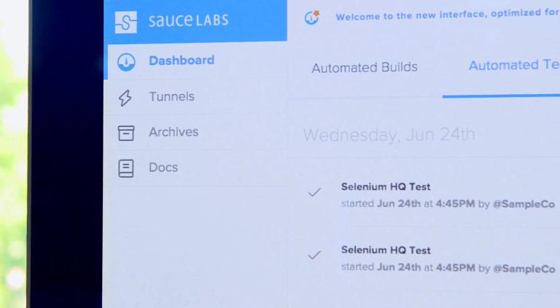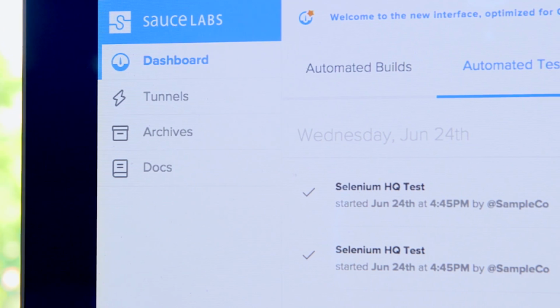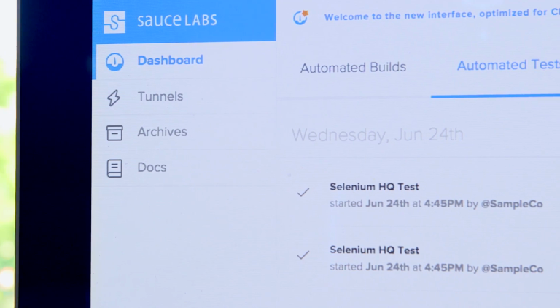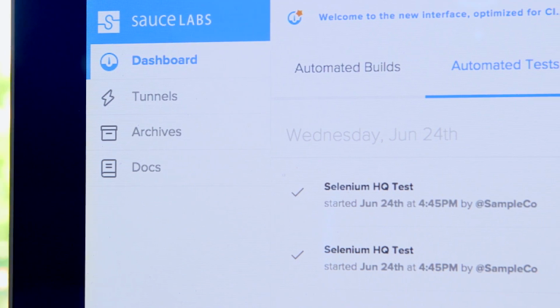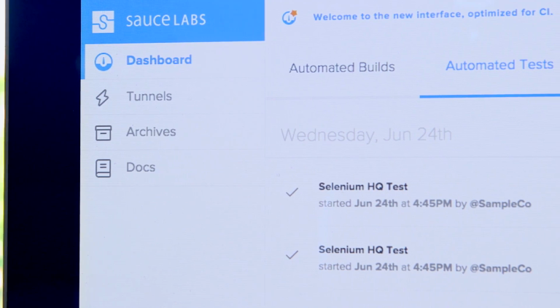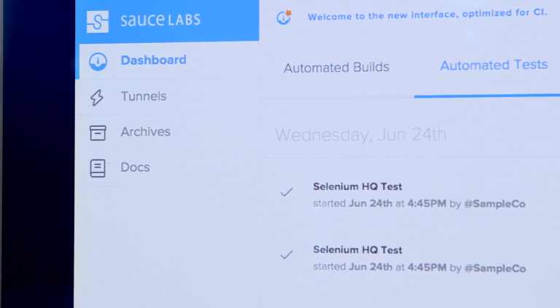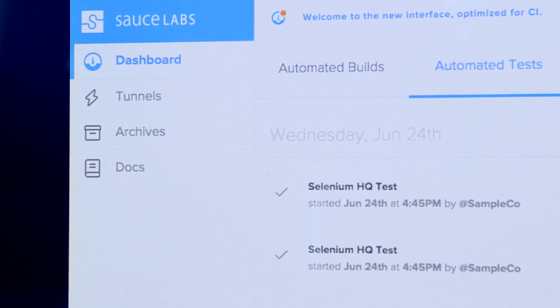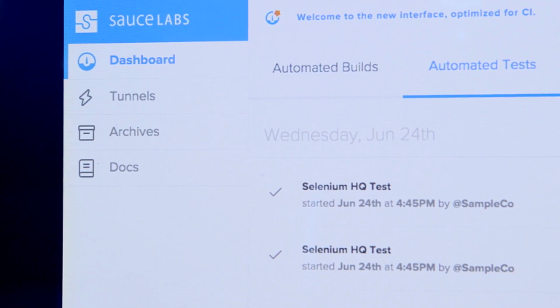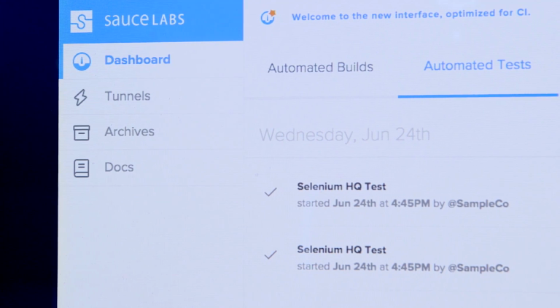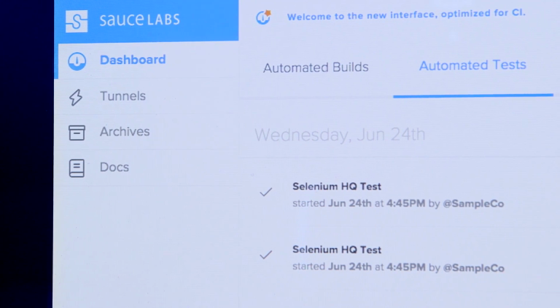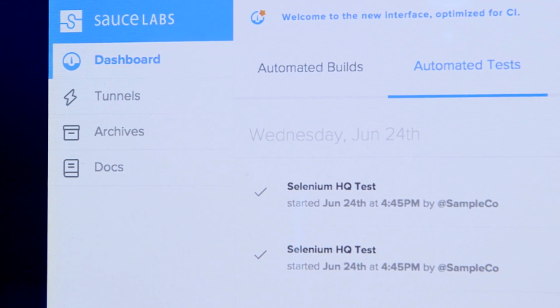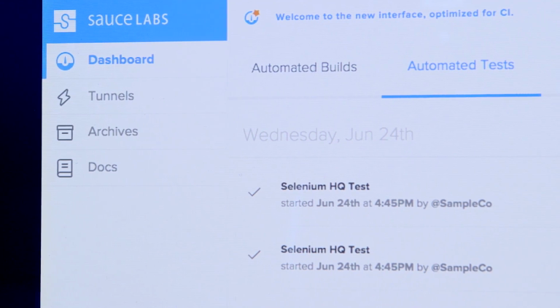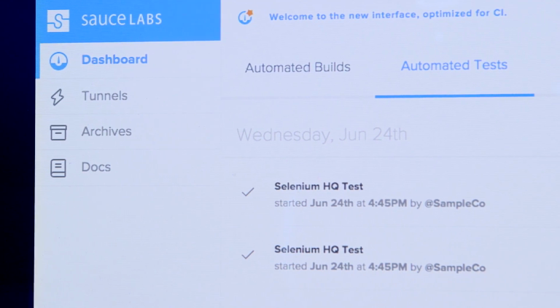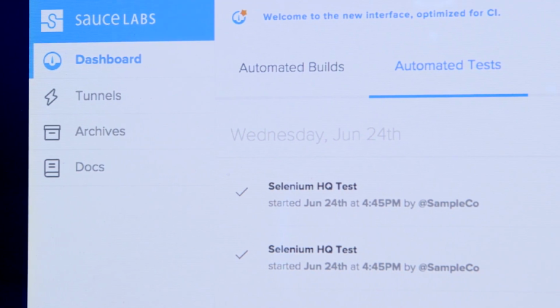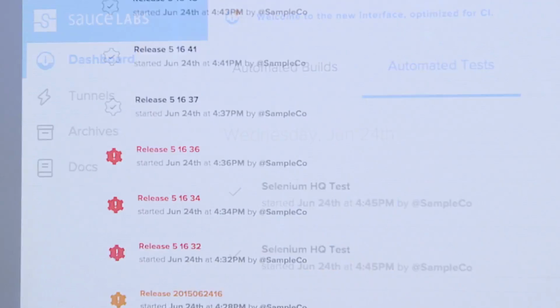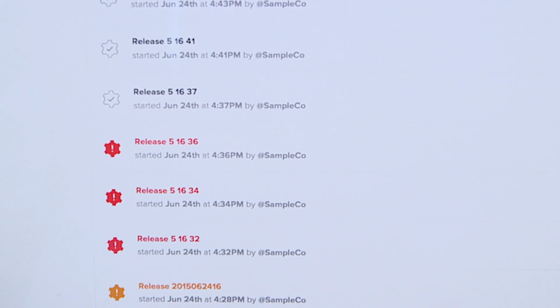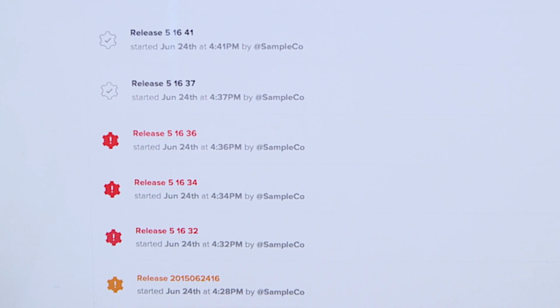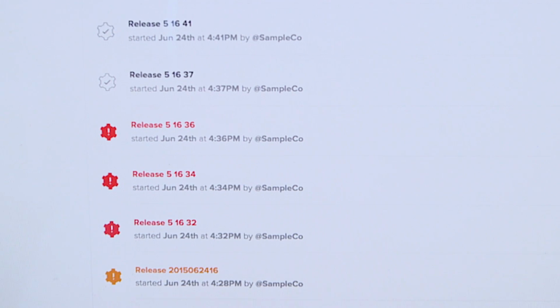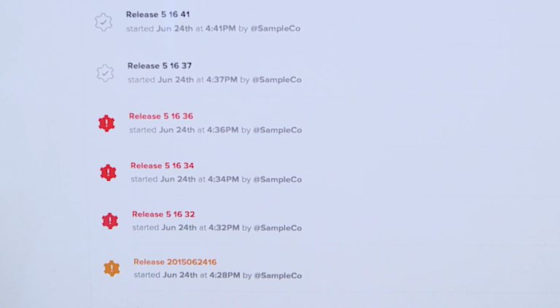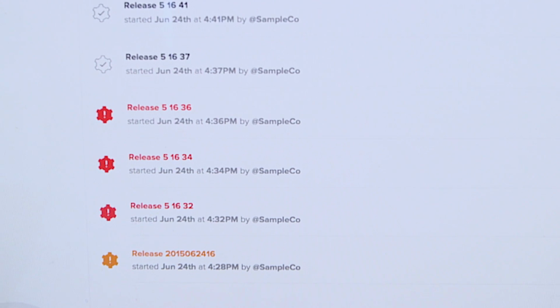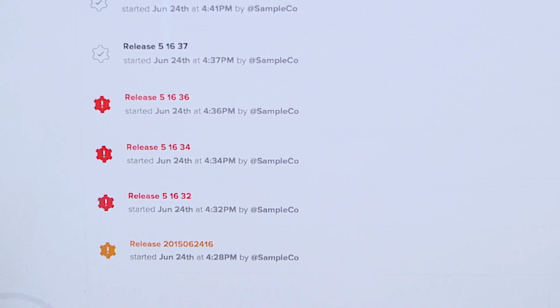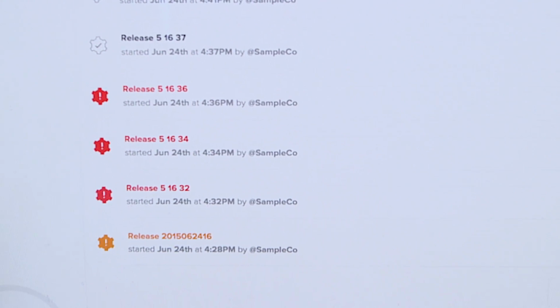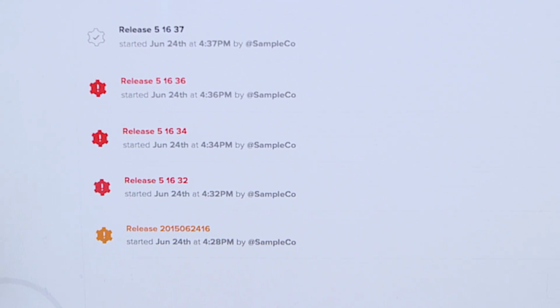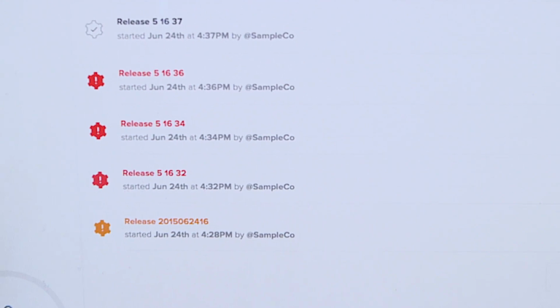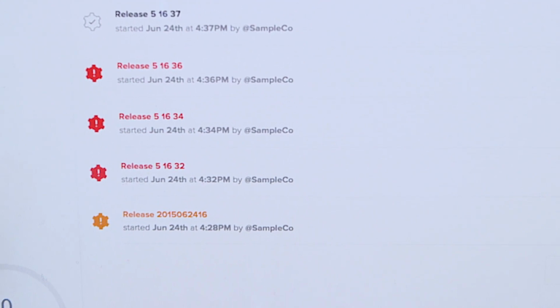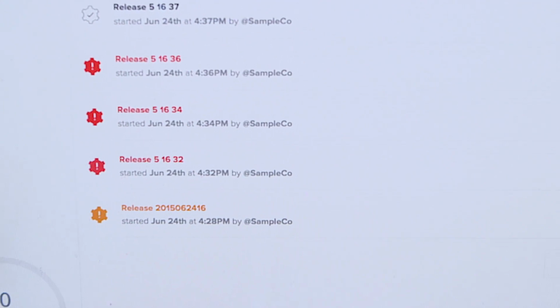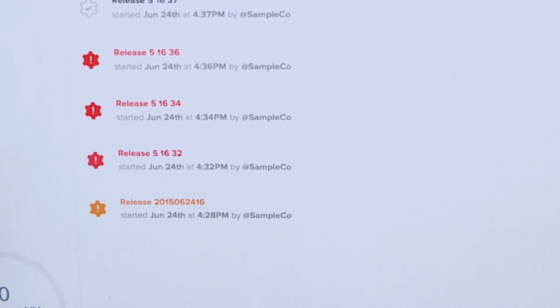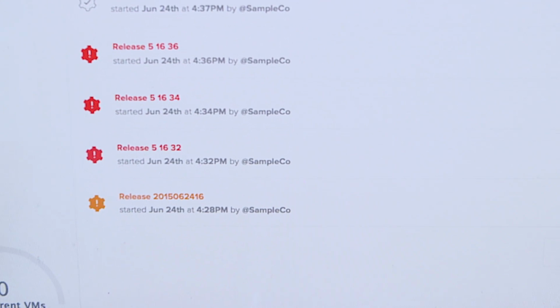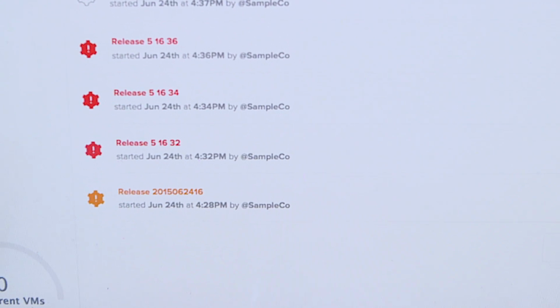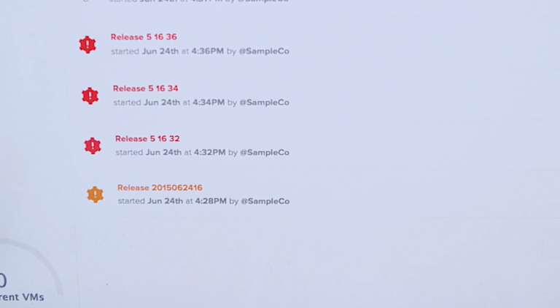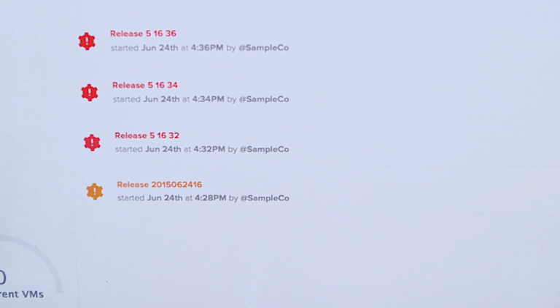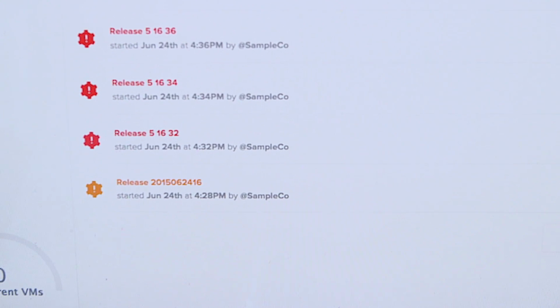With Sauce, it has become so easy to write test cases and then run them locally, and to be able to run functional test cases when we actually make pull requests.